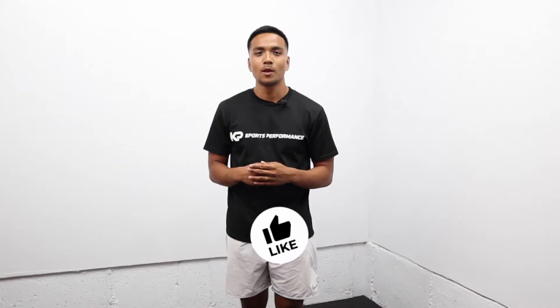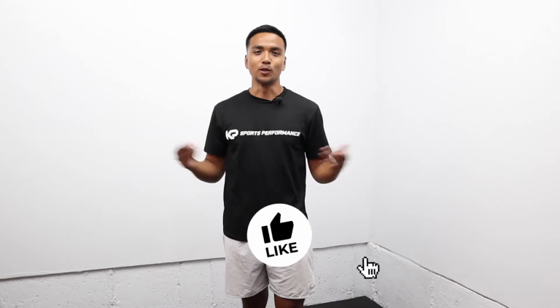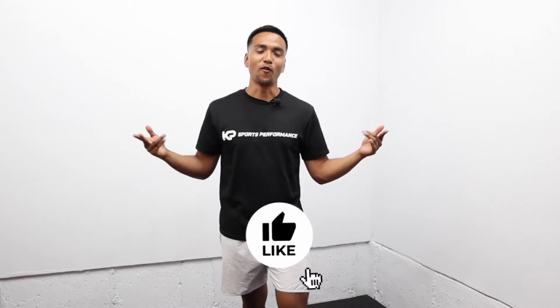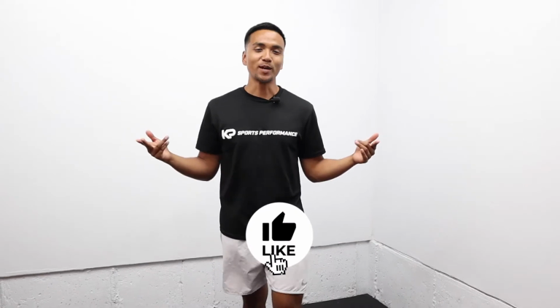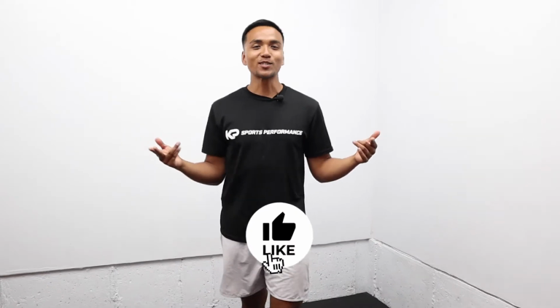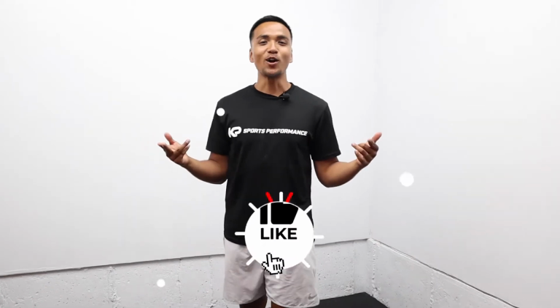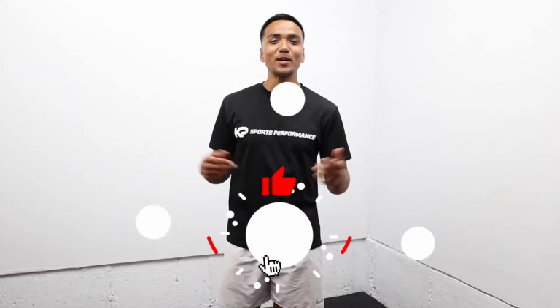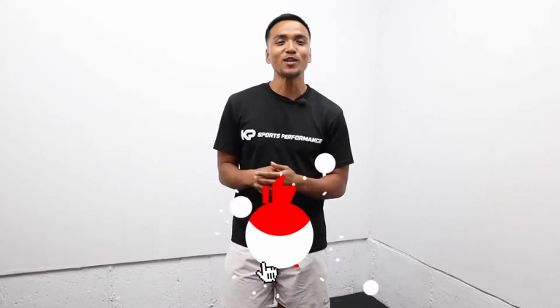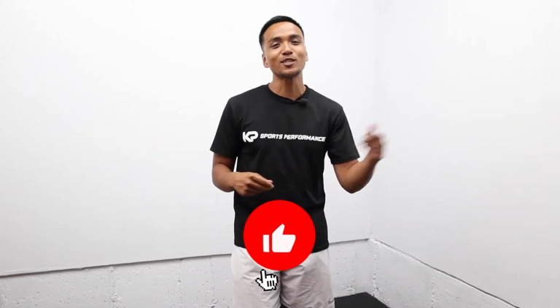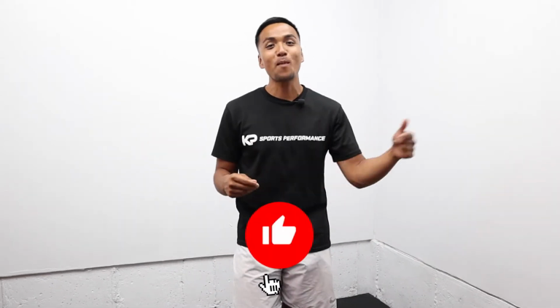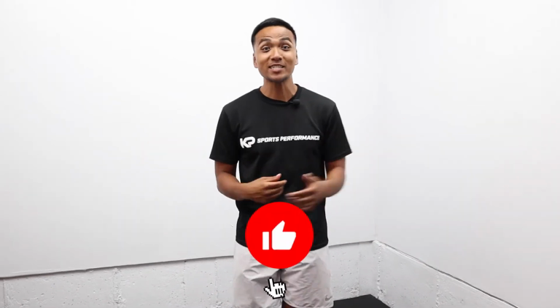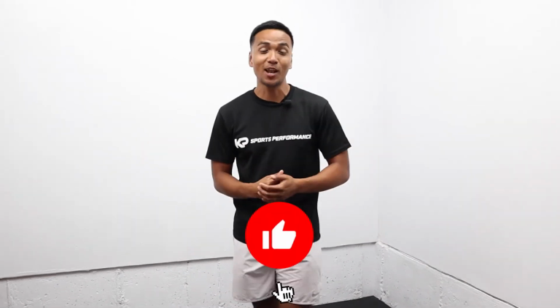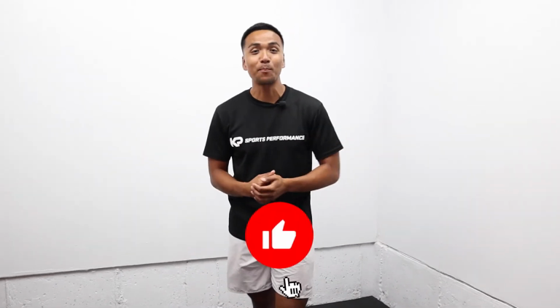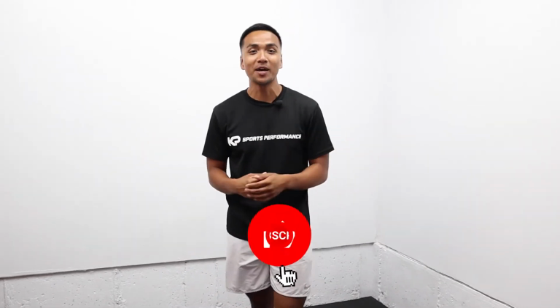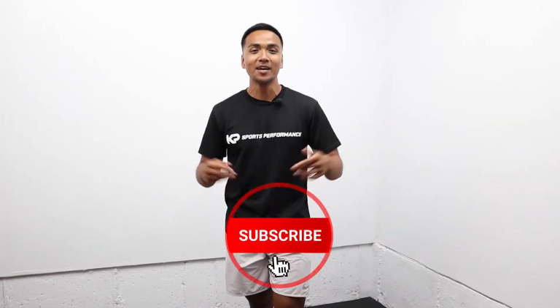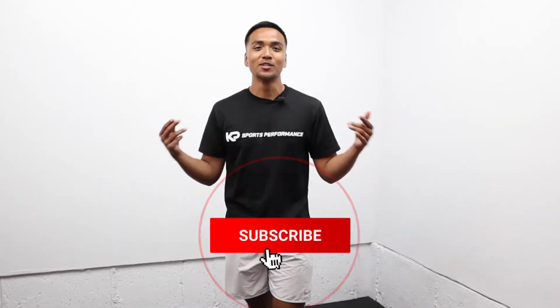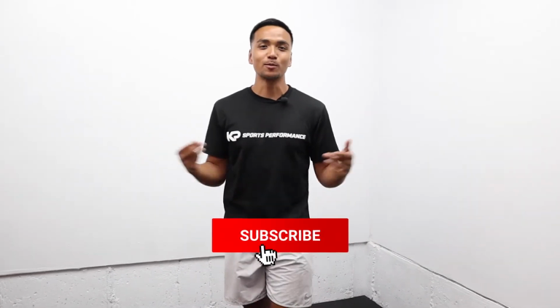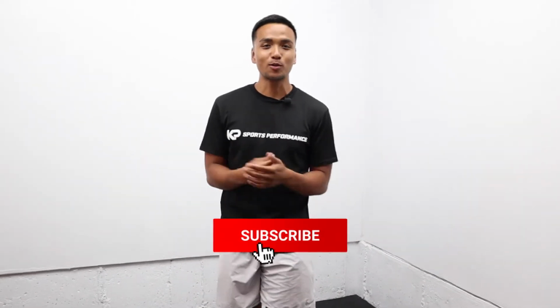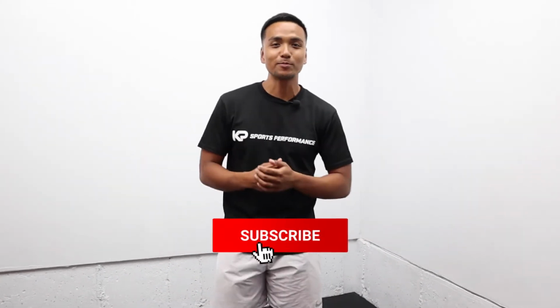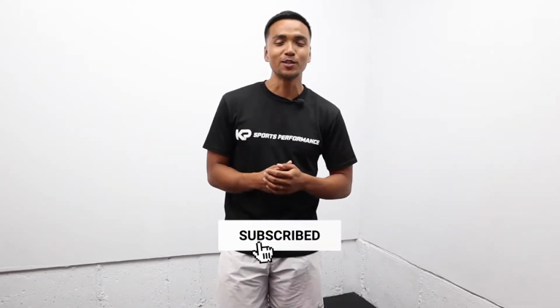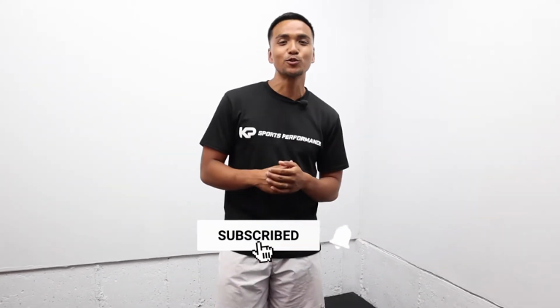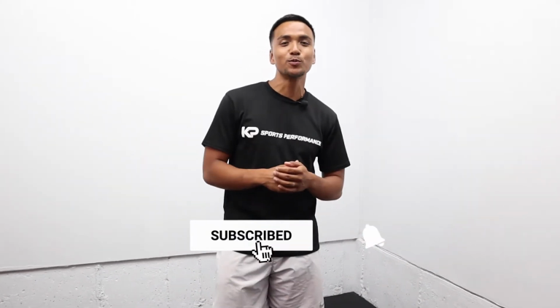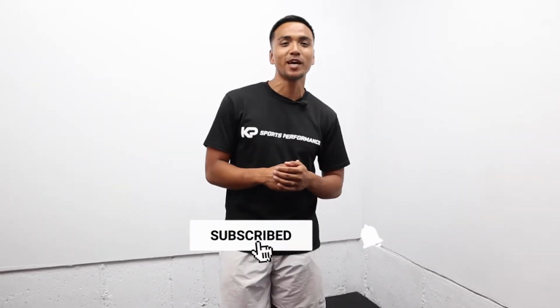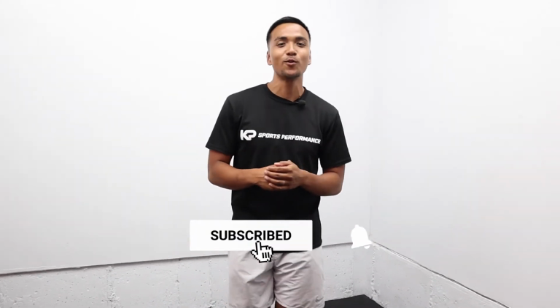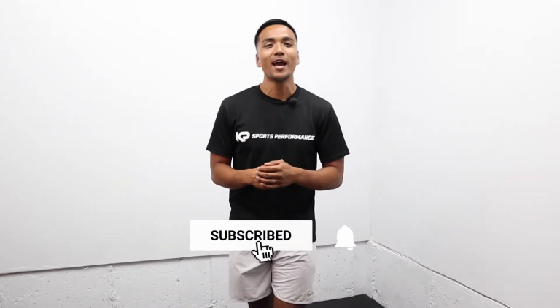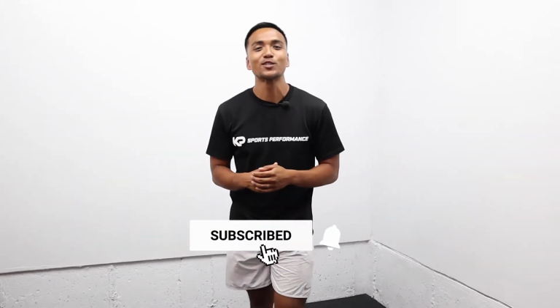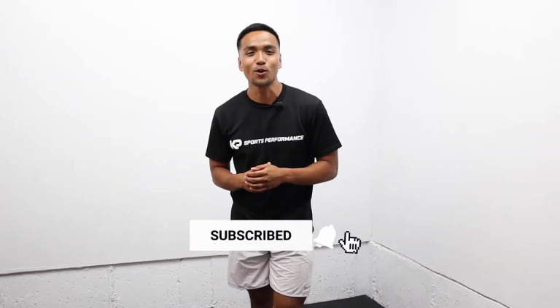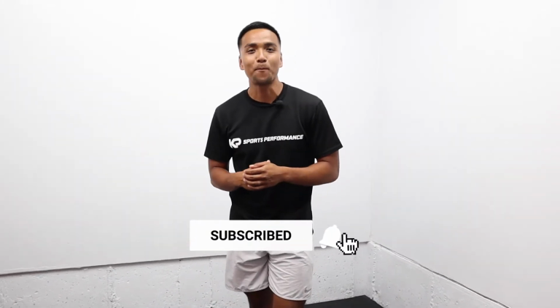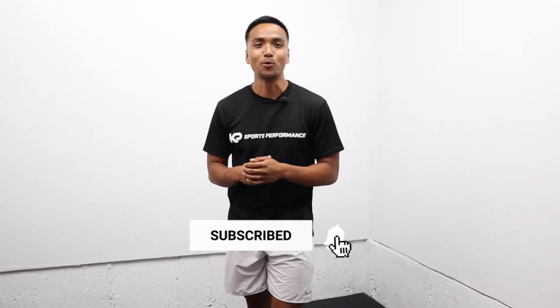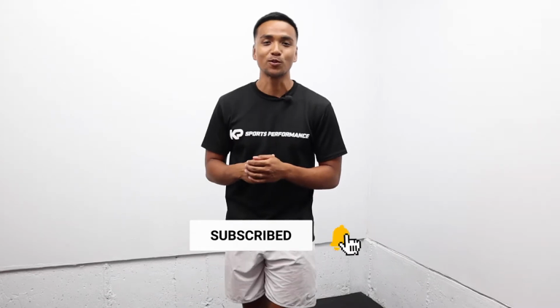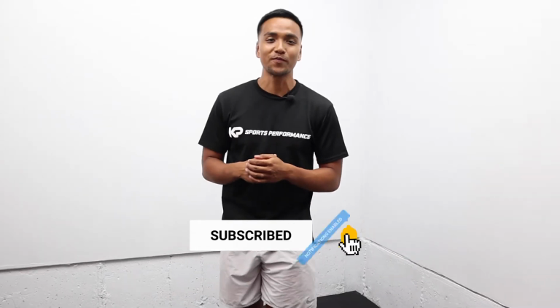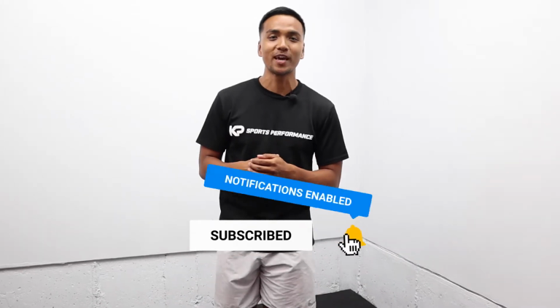Before we get started, make sure you guys smash the like button, subscribe to the YouTube channel, and turn on post notifications.